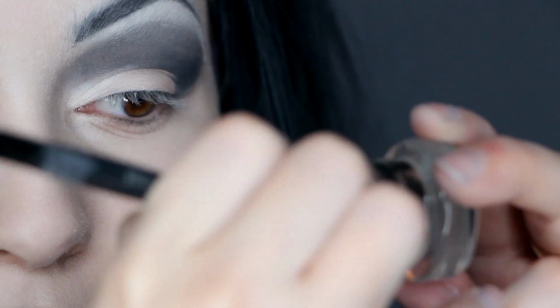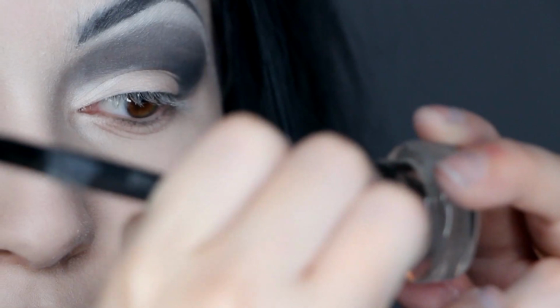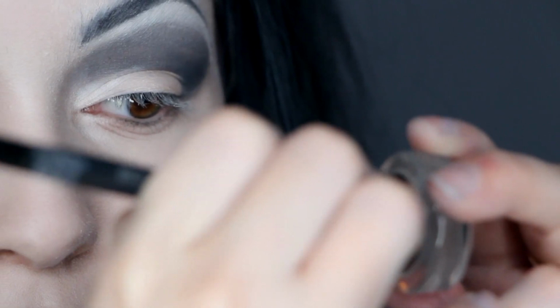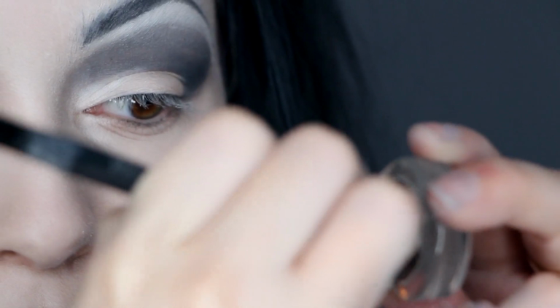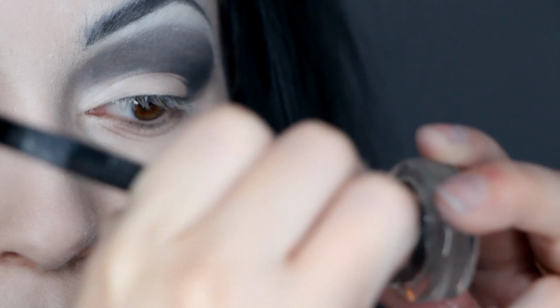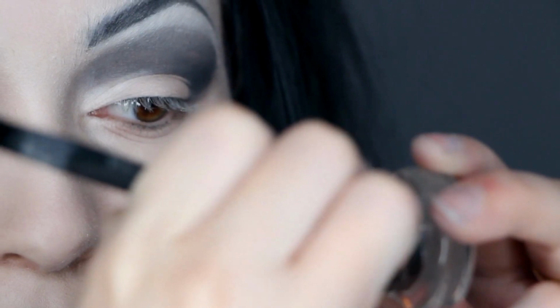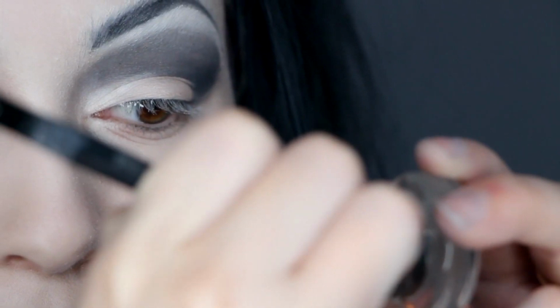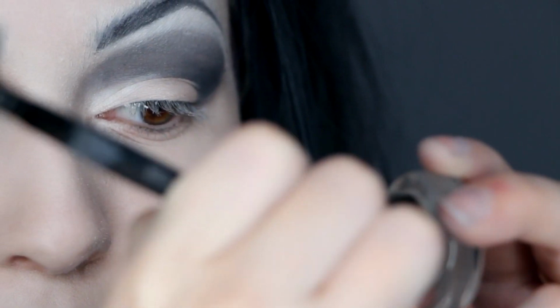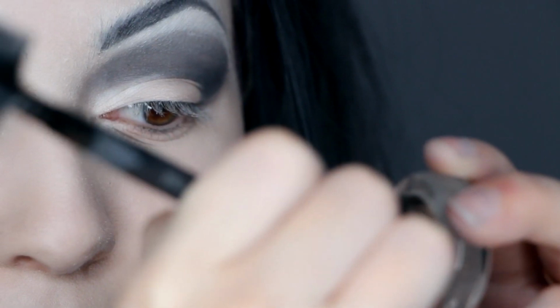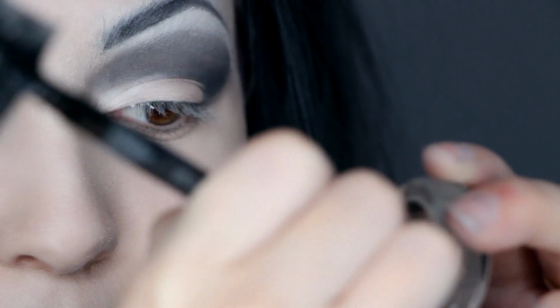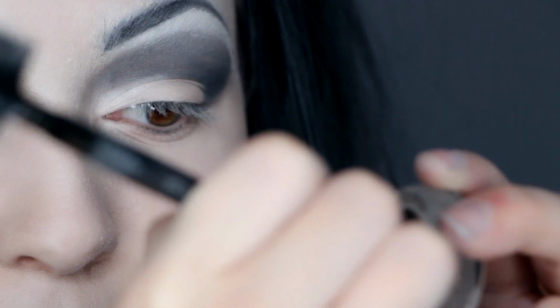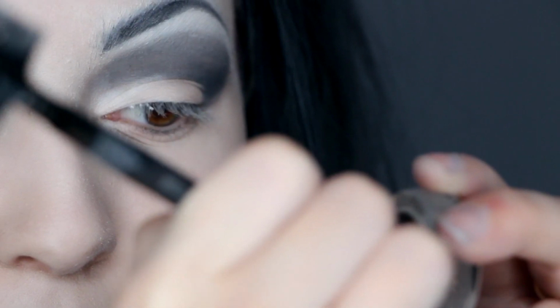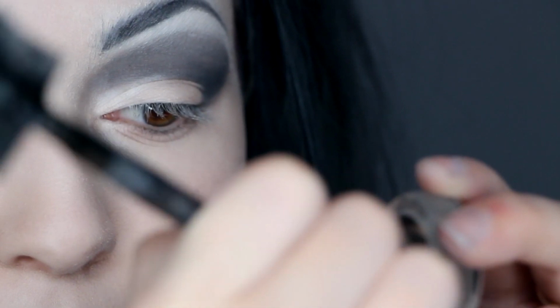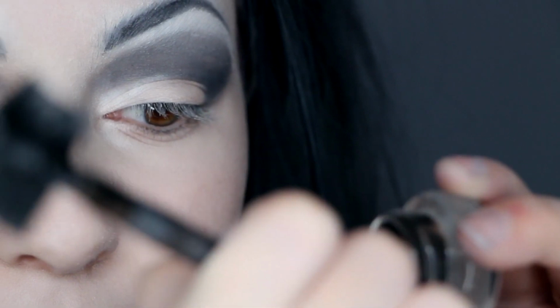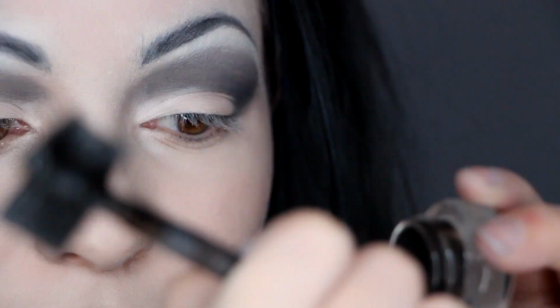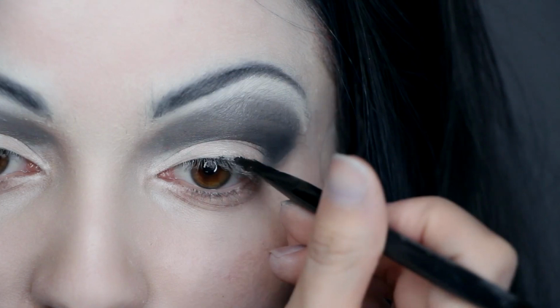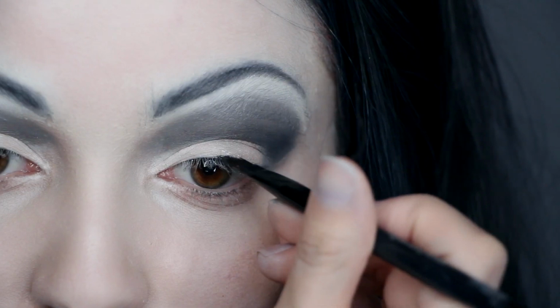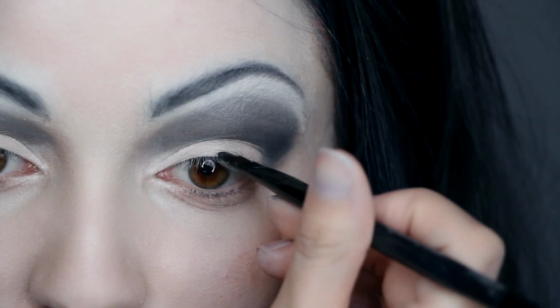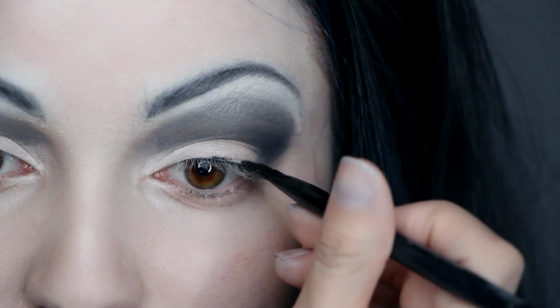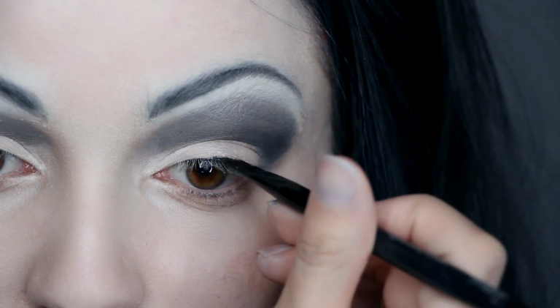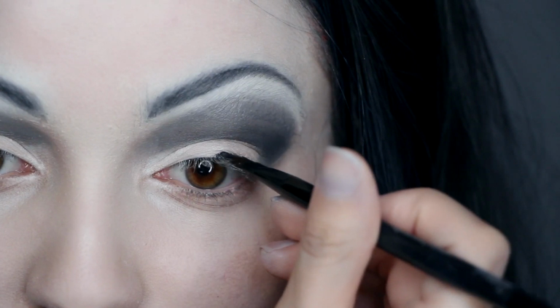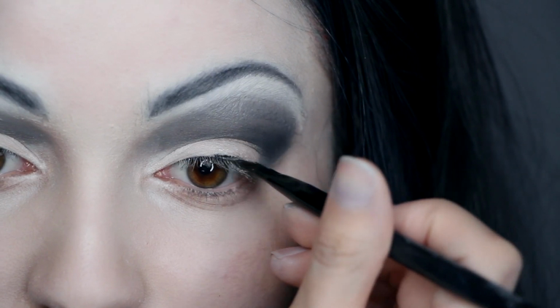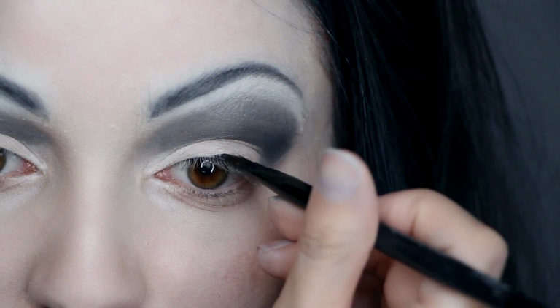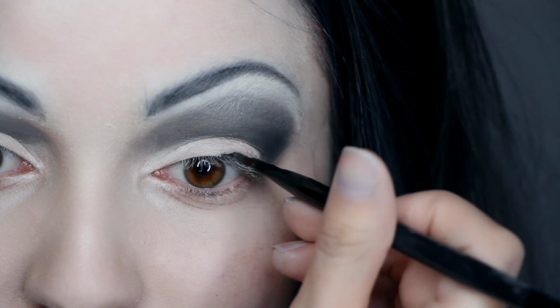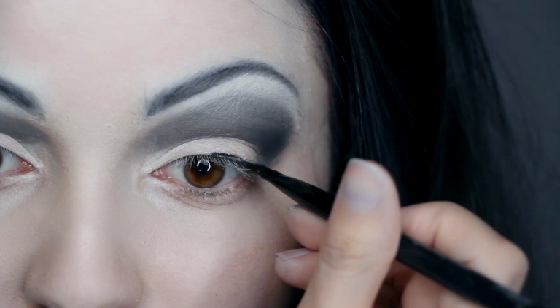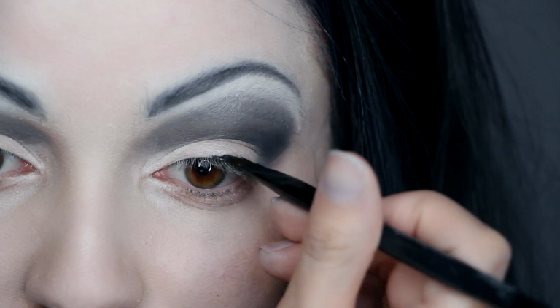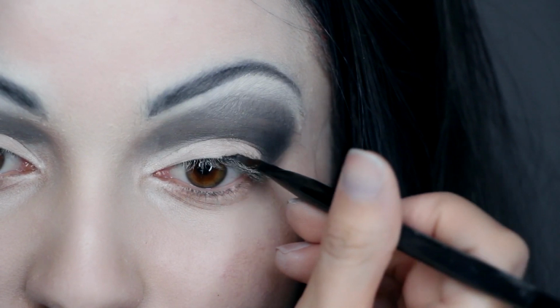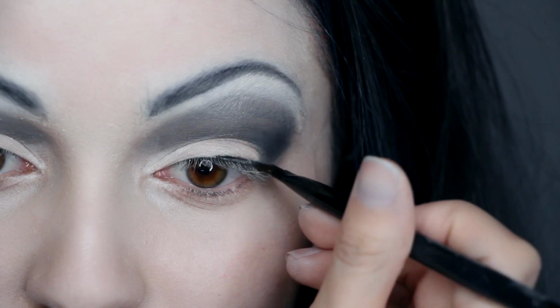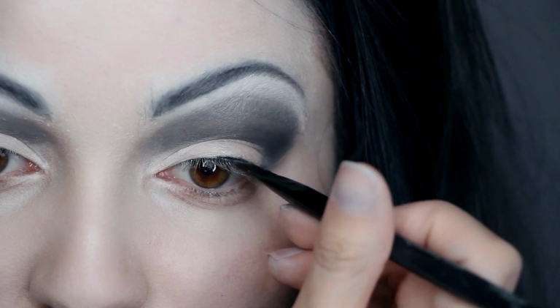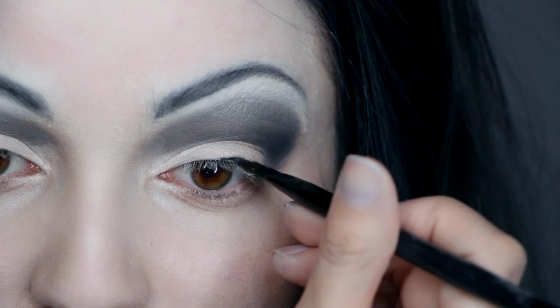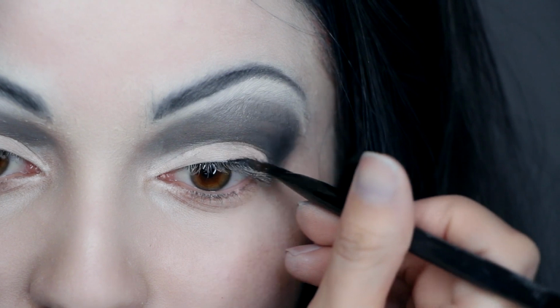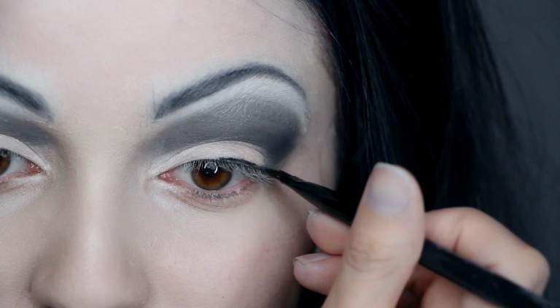Now for the eyeliner, just do a basic thin line on the top and on the bottom, and be sure to get your waterlines as well.